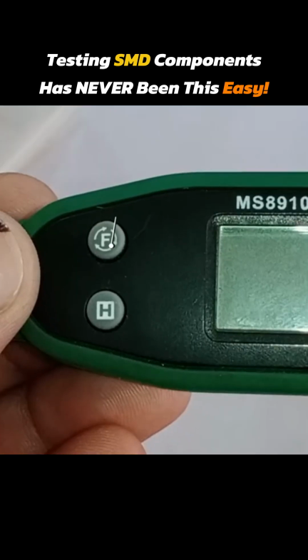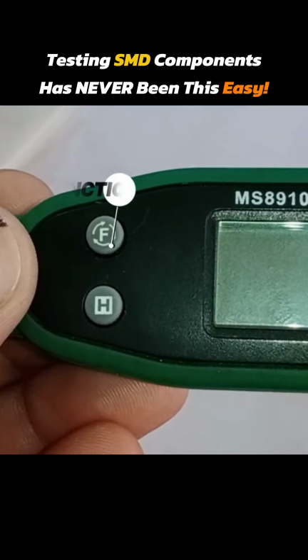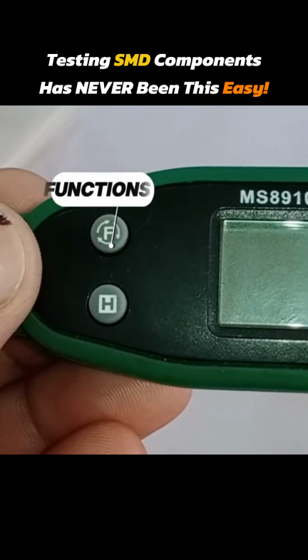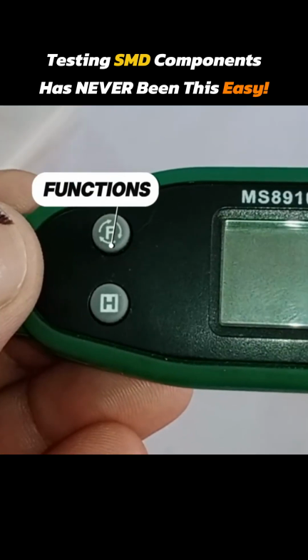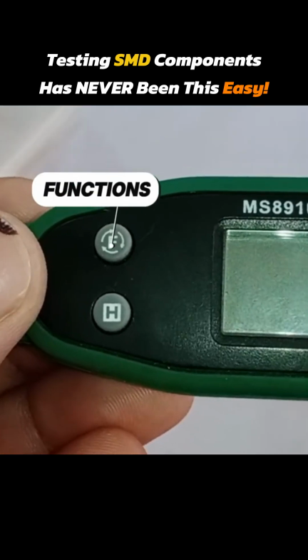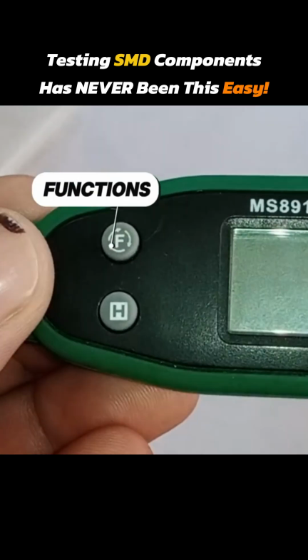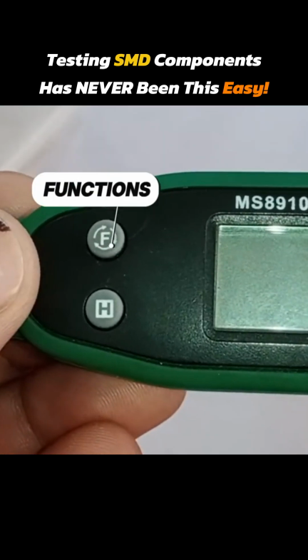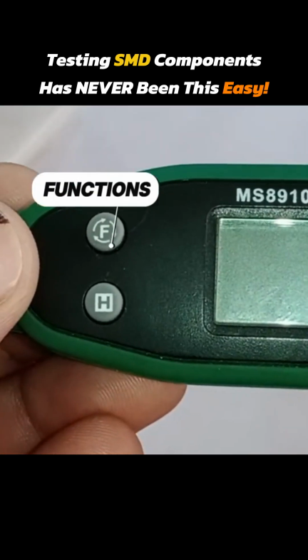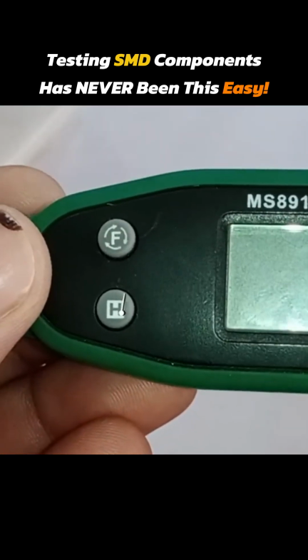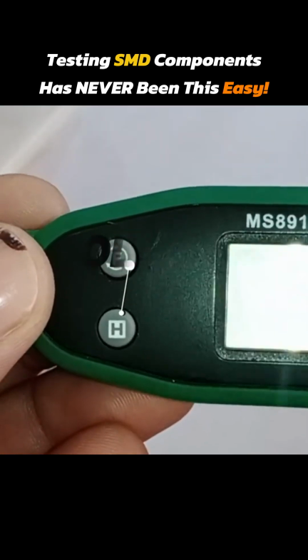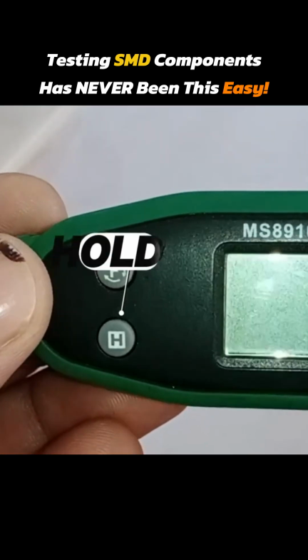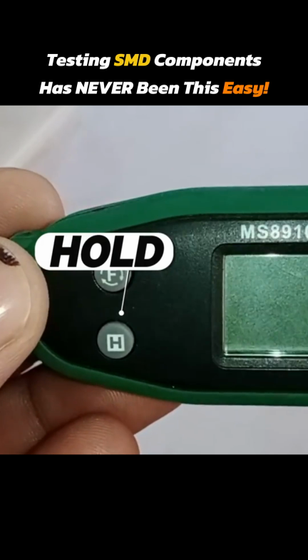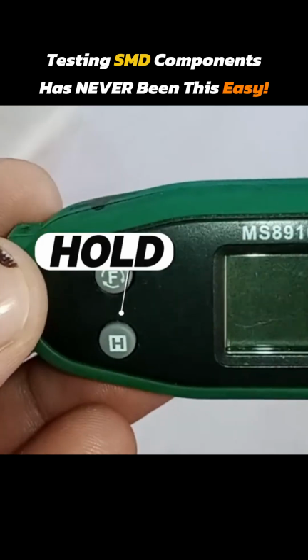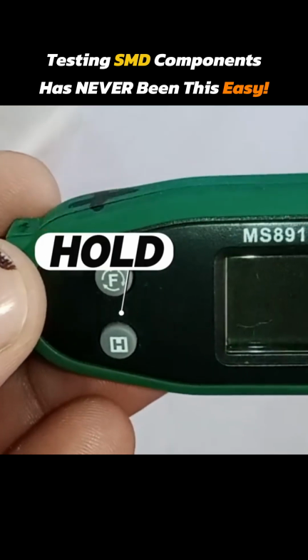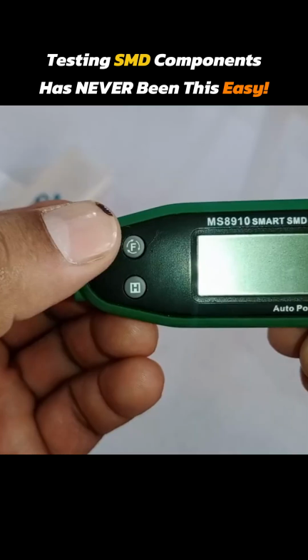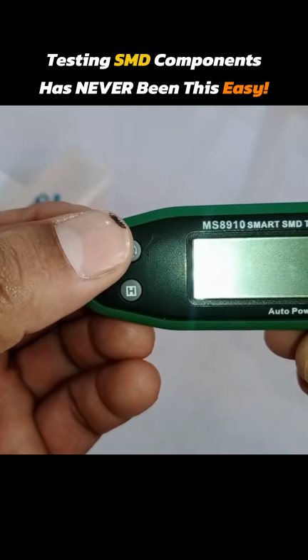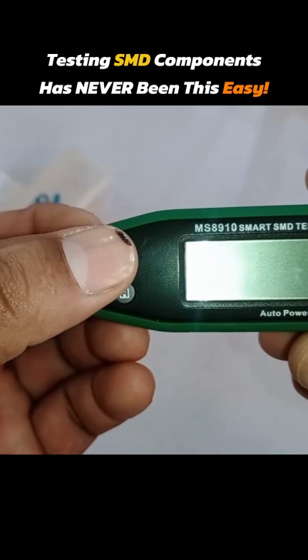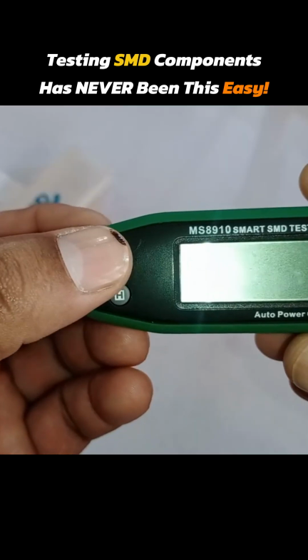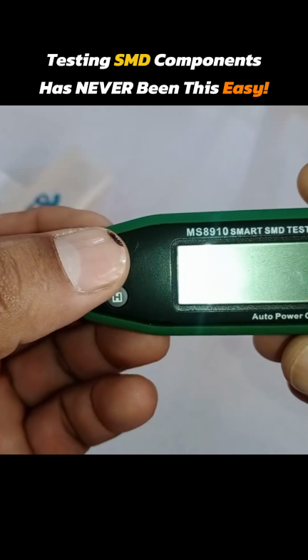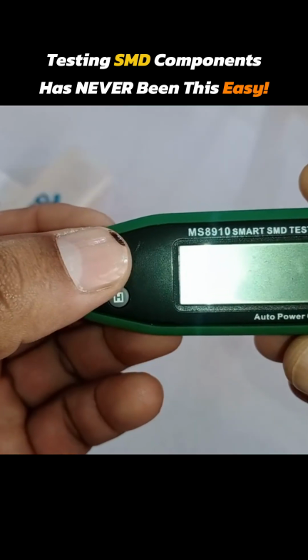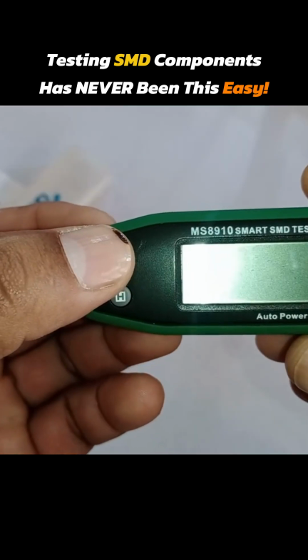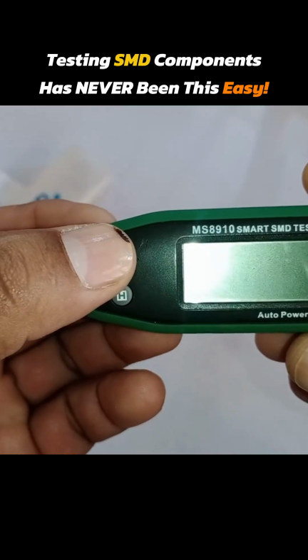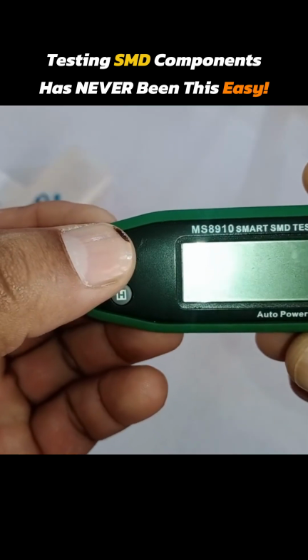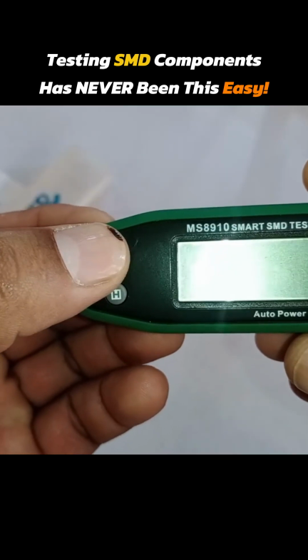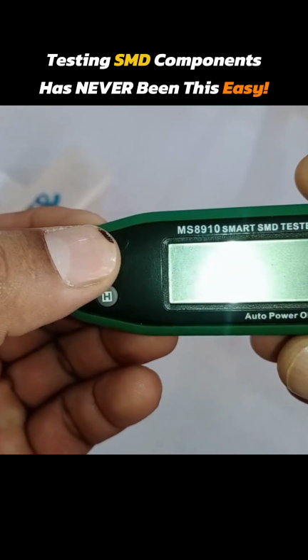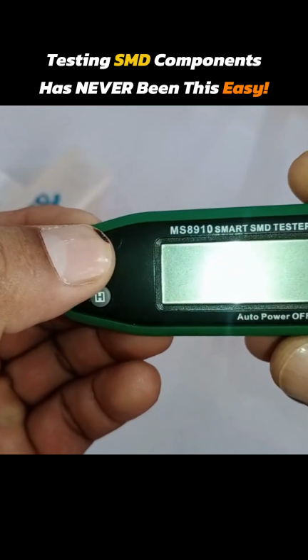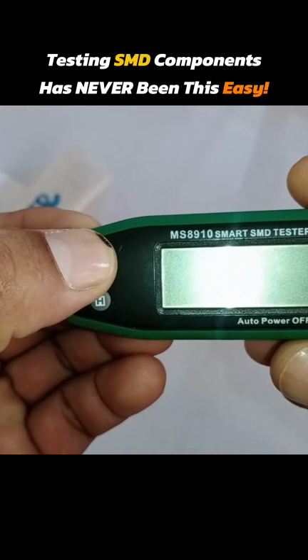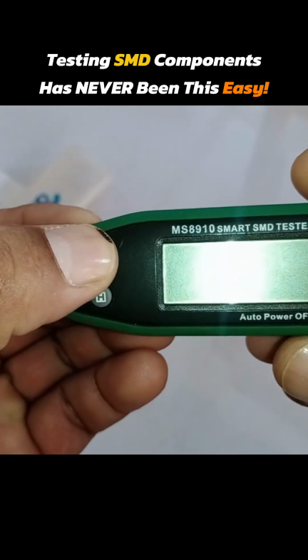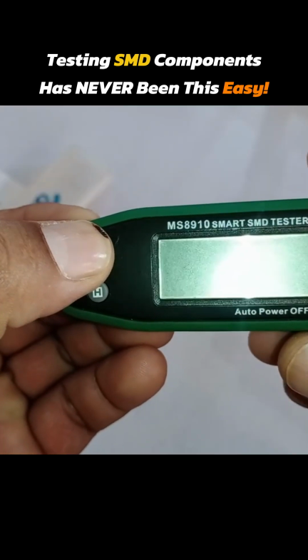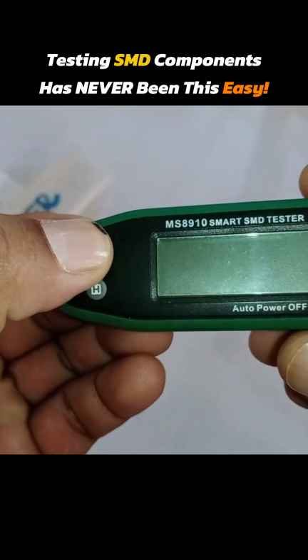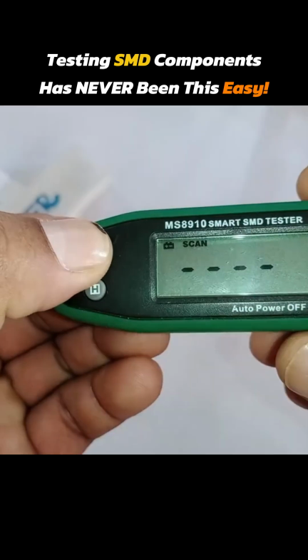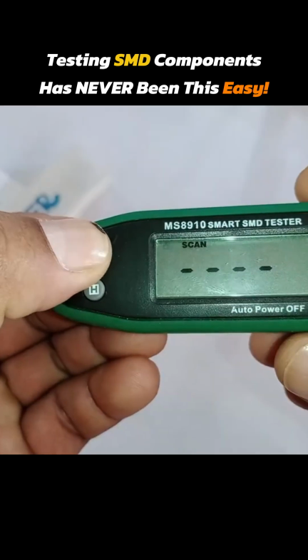The F button means functions, and the H button means hold. Pressing the F button for a few seconds, this SMD tester turns on.